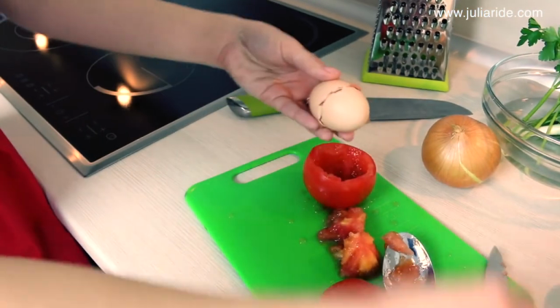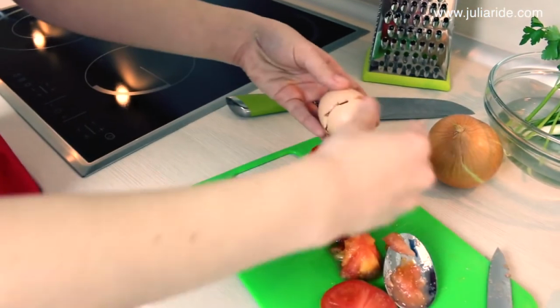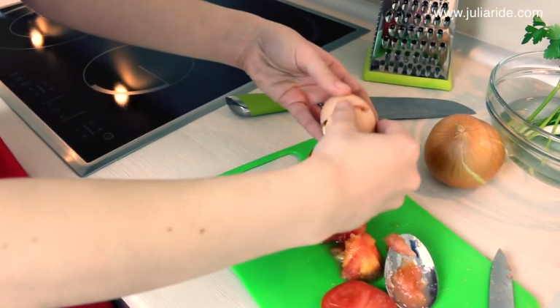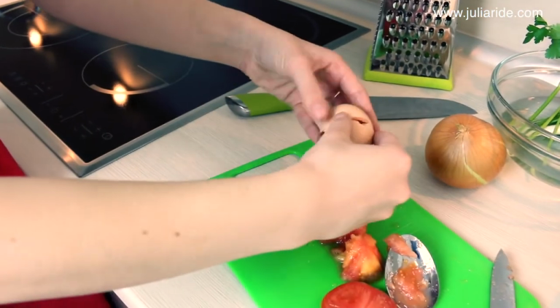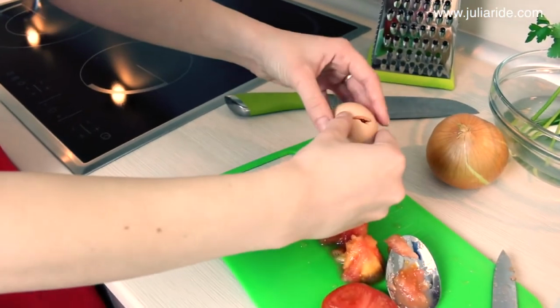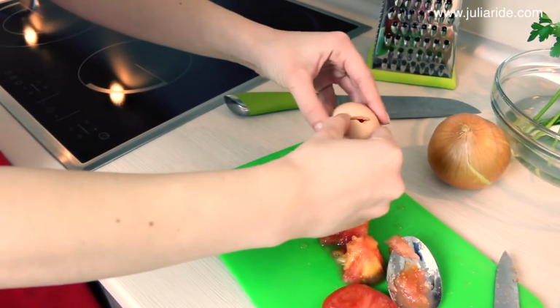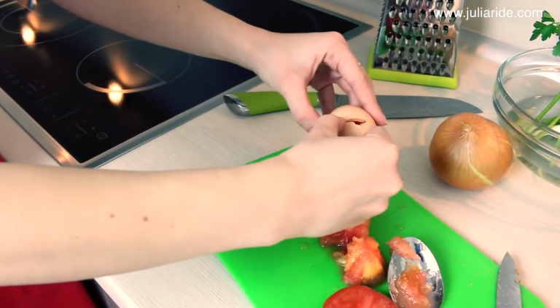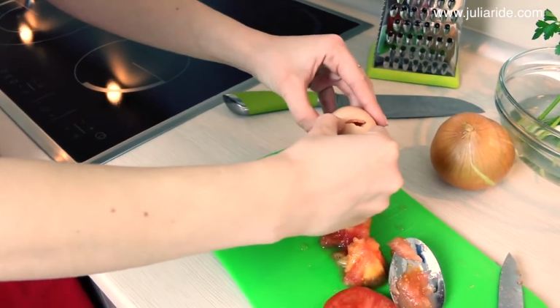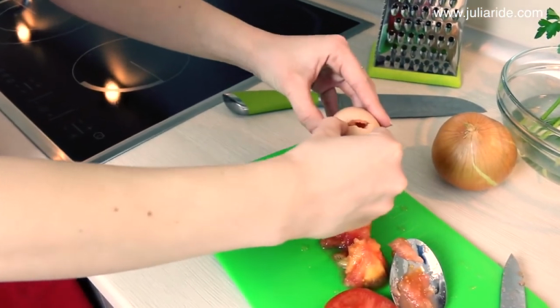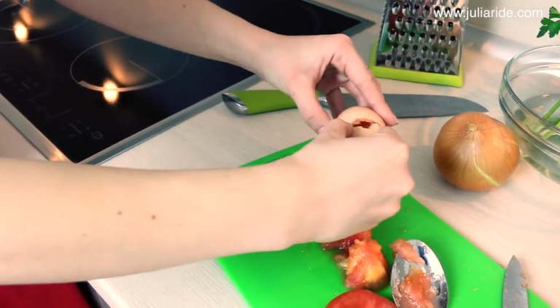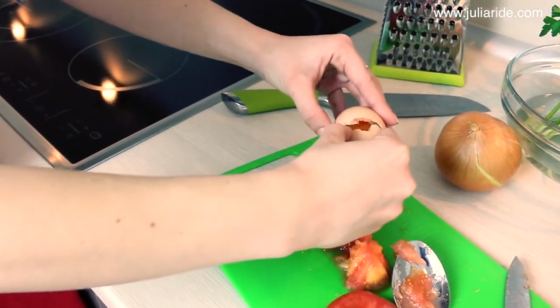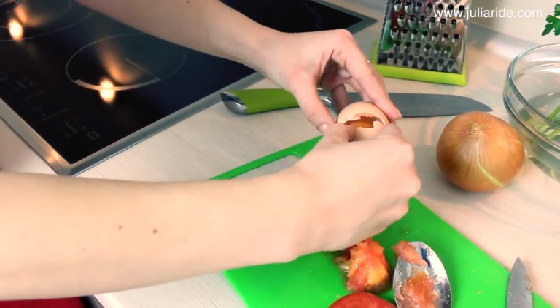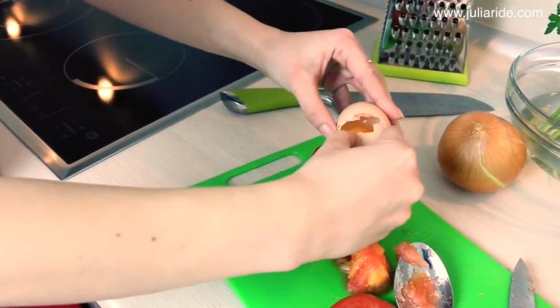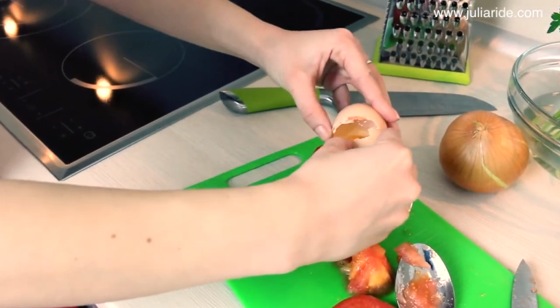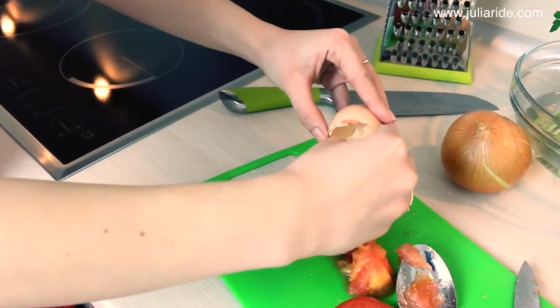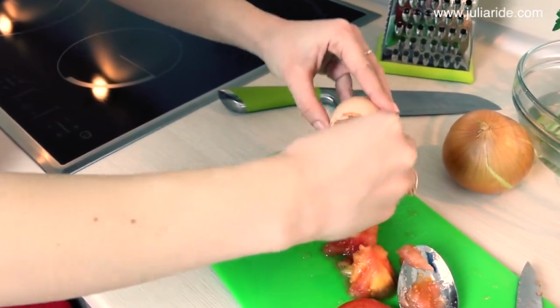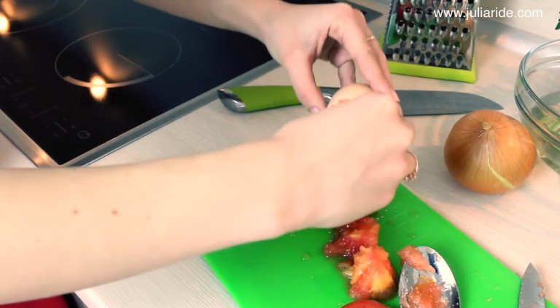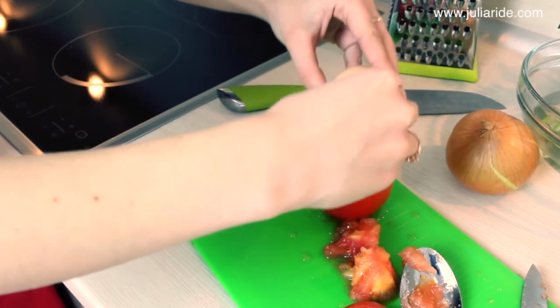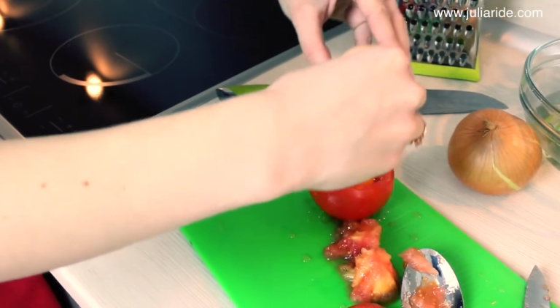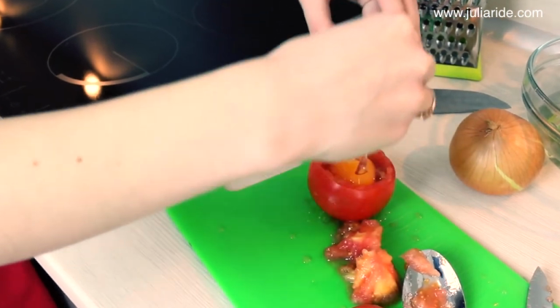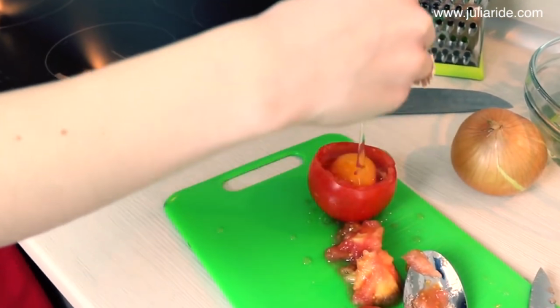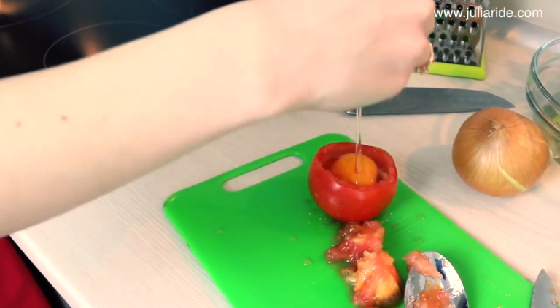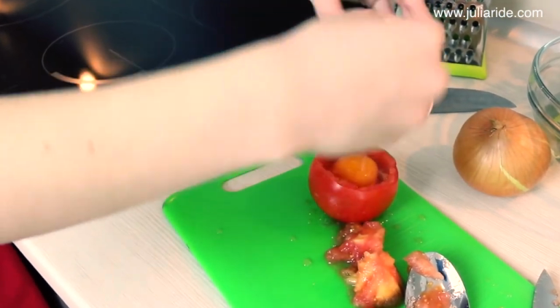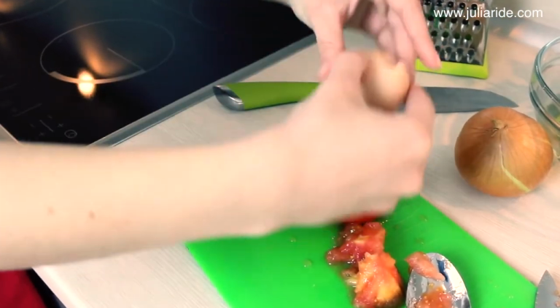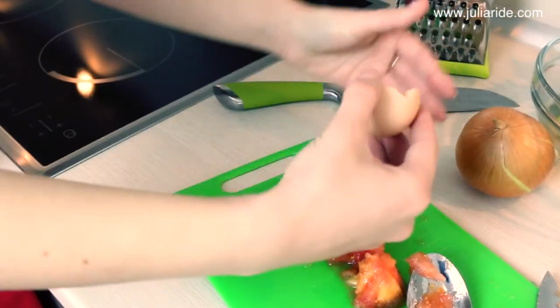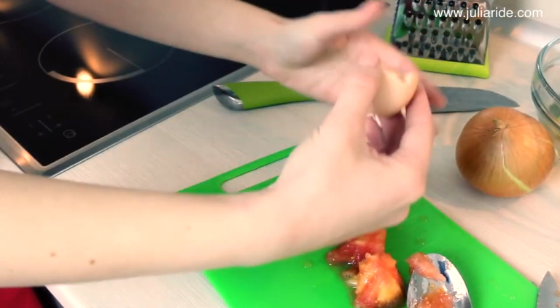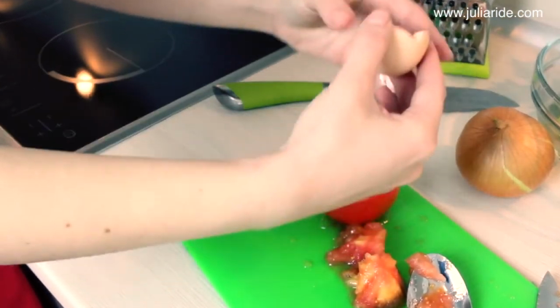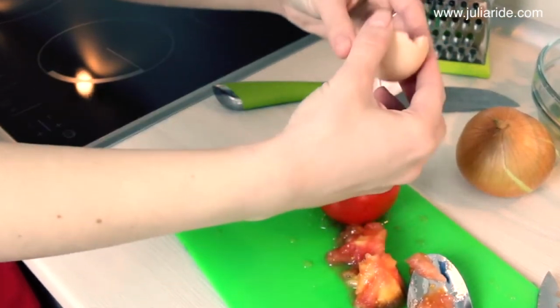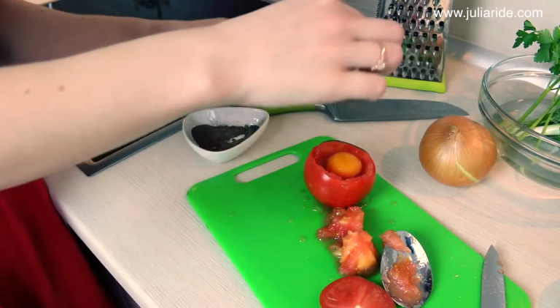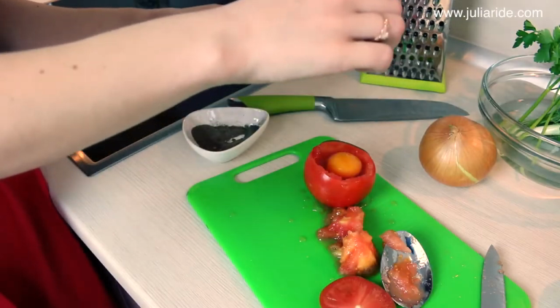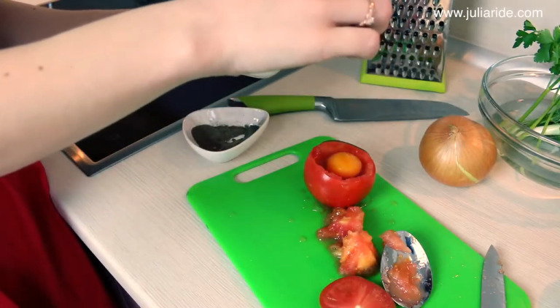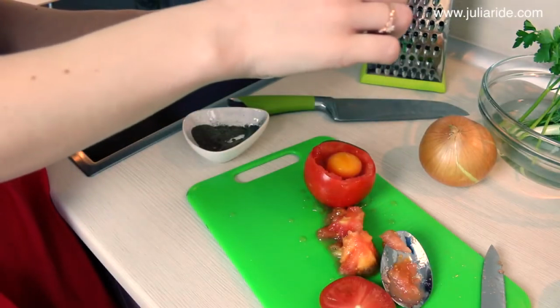Then we need to crack an egg inside of this tomato cup that we just made, and salt and pepper it up to your taste.